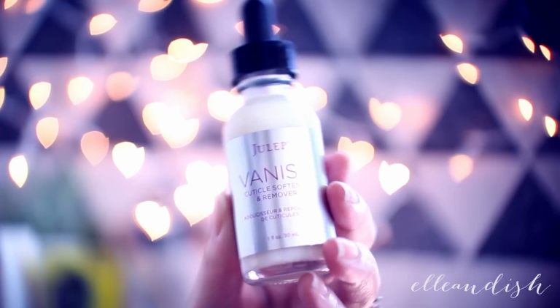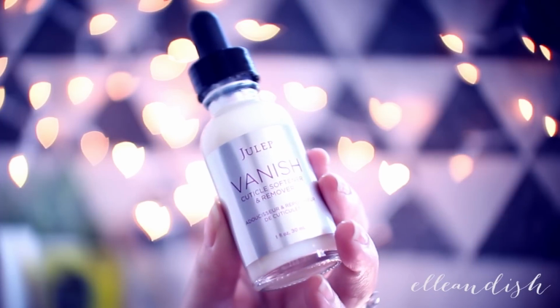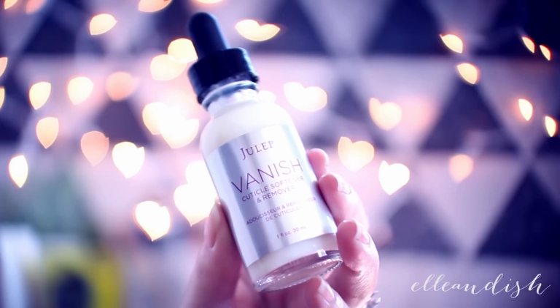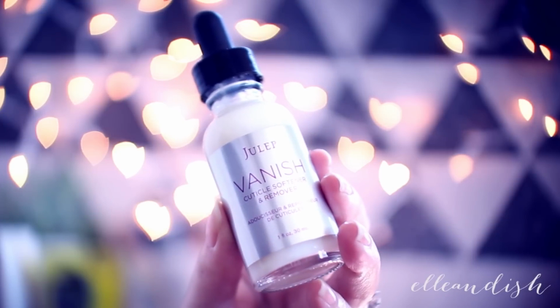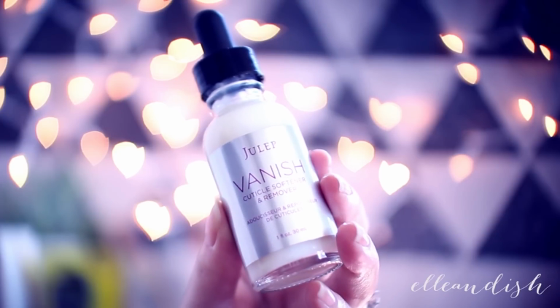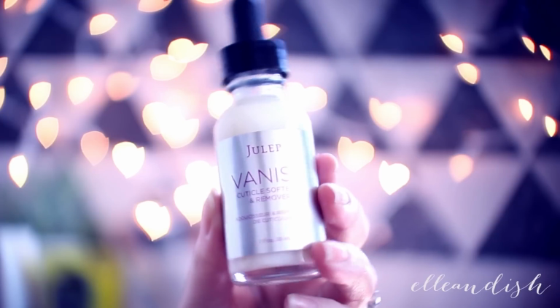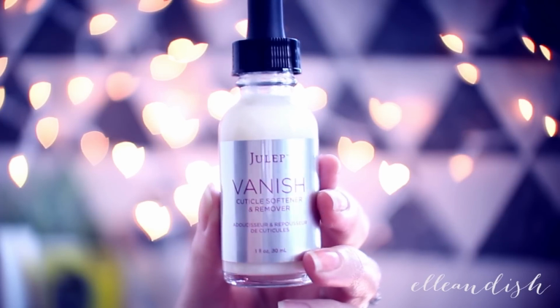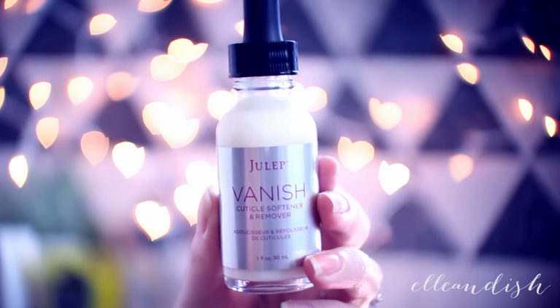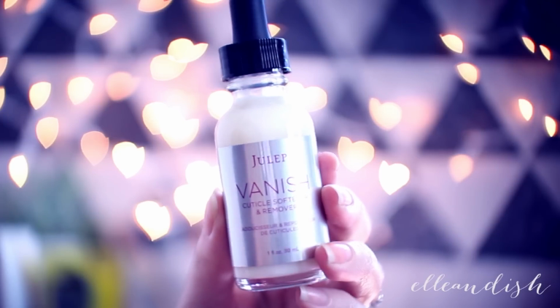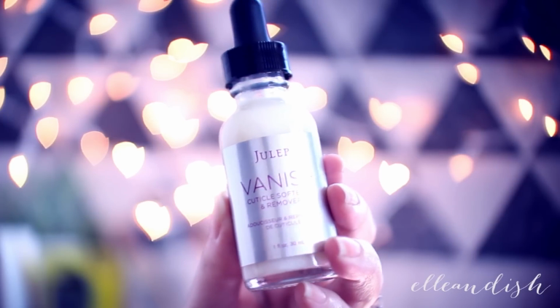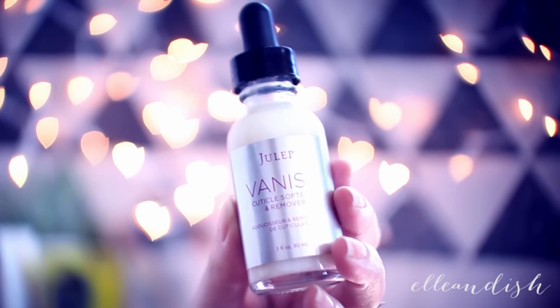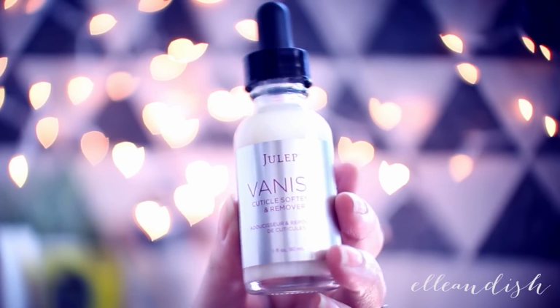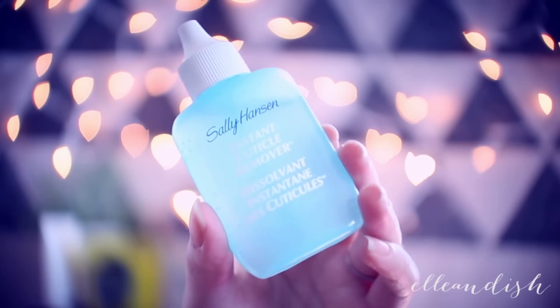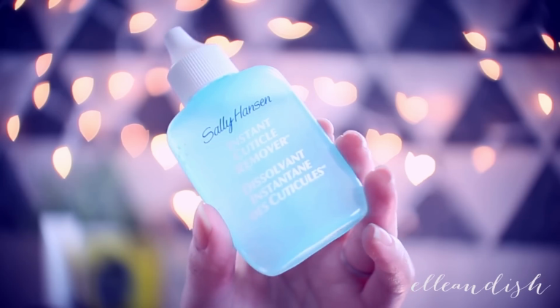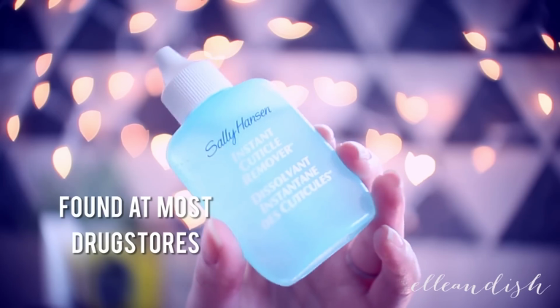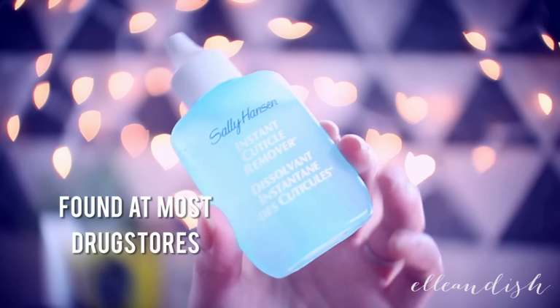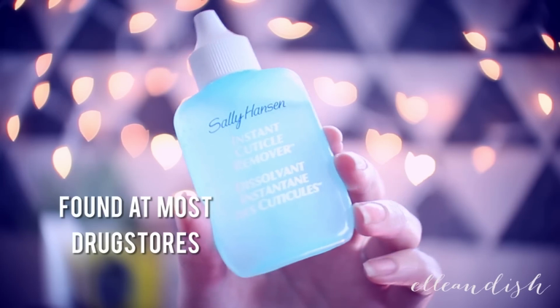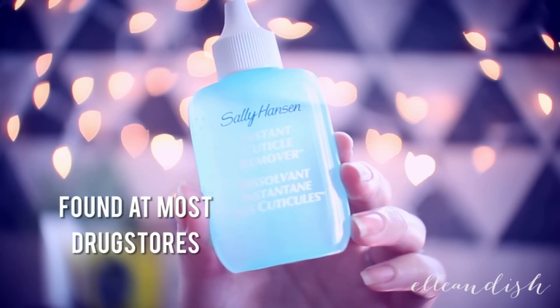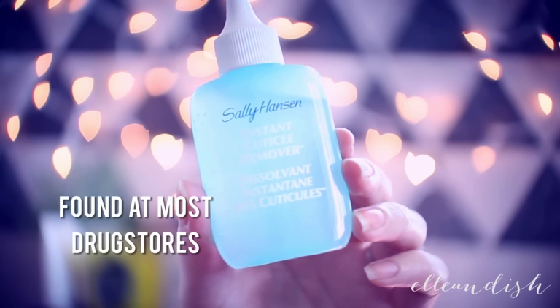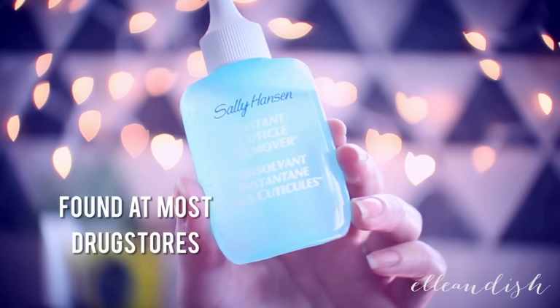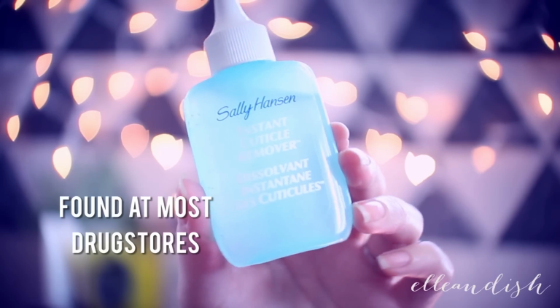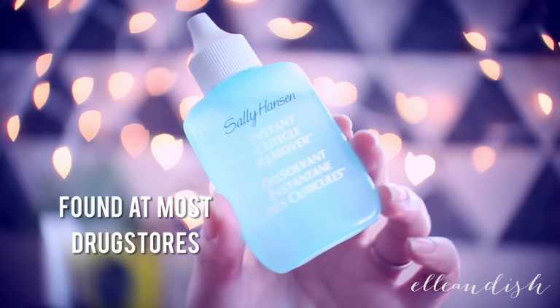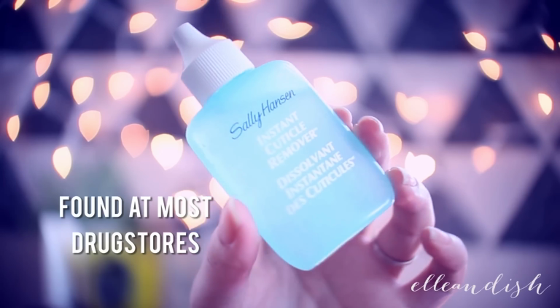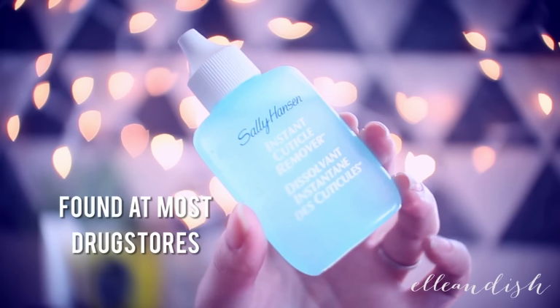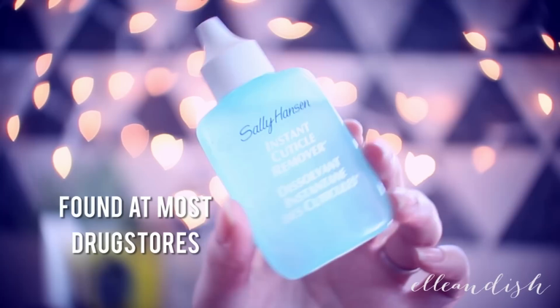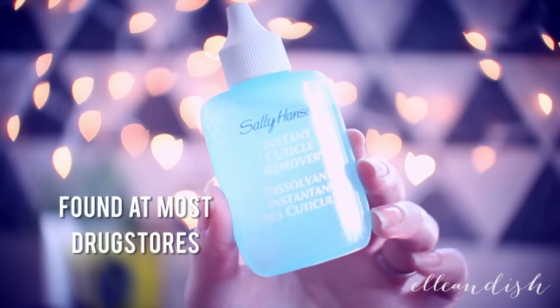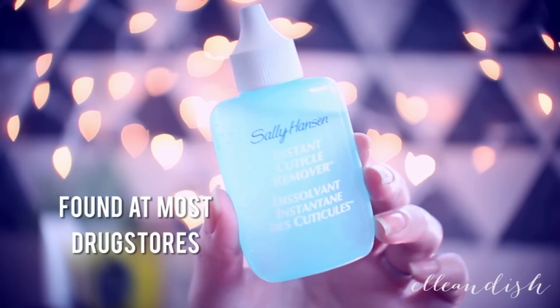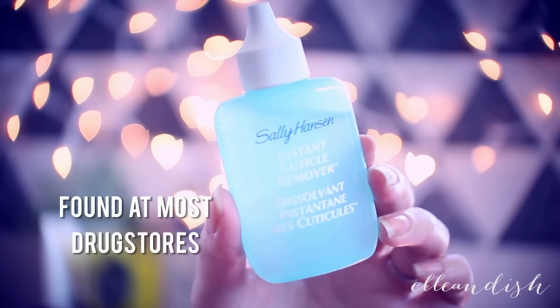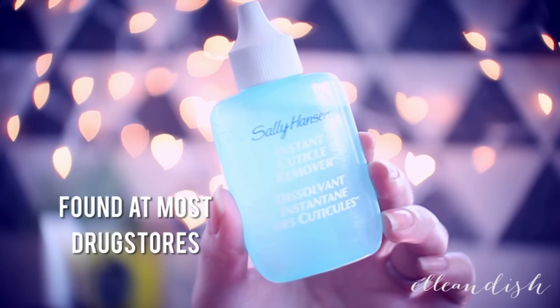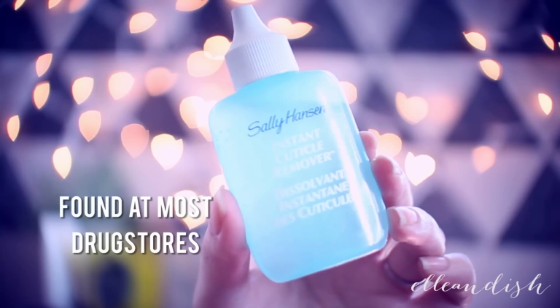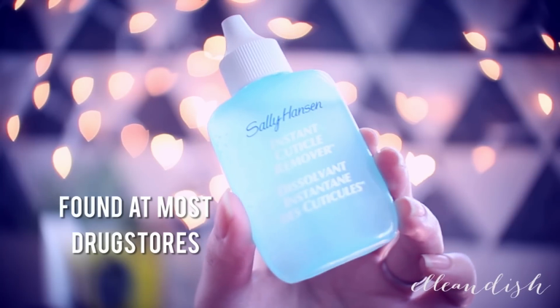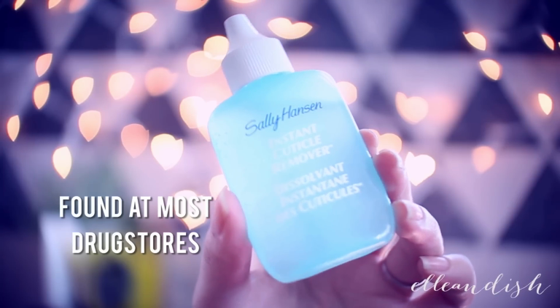The cuticle remover I use often is Julep Vanish. Or if you can't get that one, you can also get the Sally Hansen Instant Cuticle Remover.